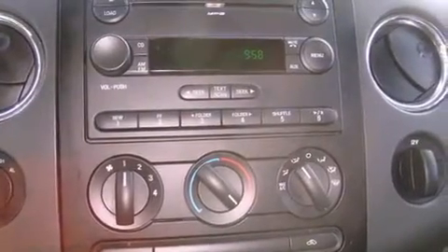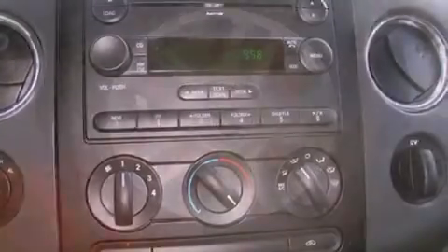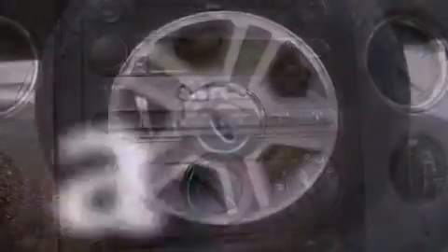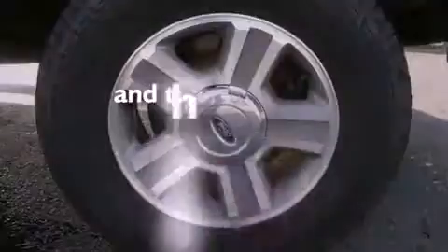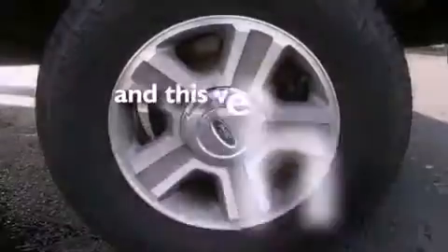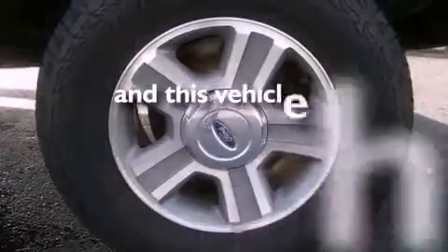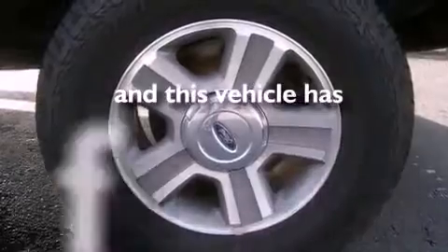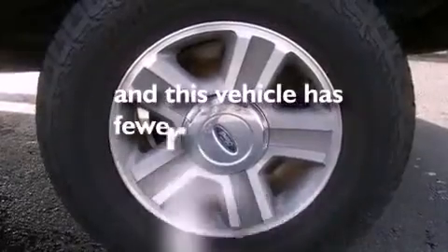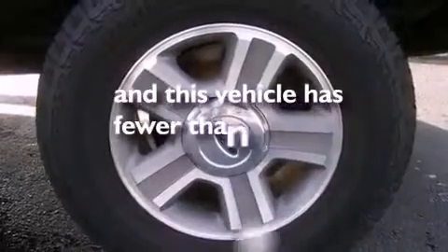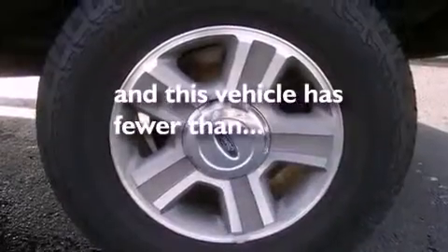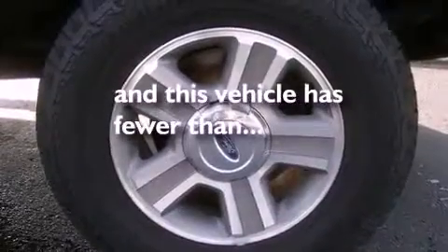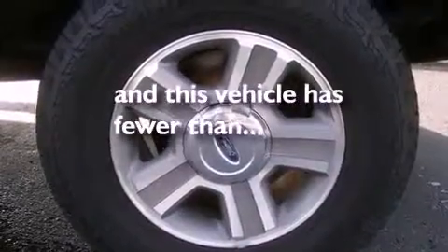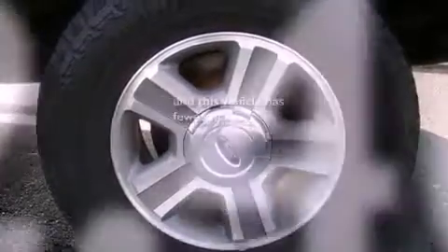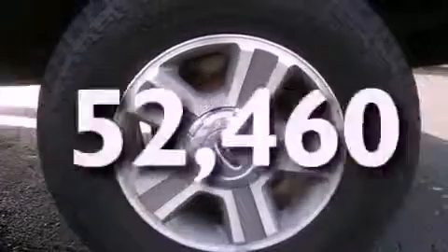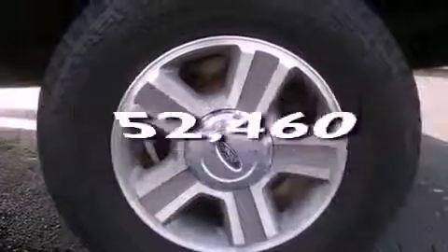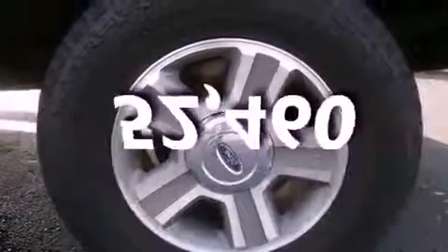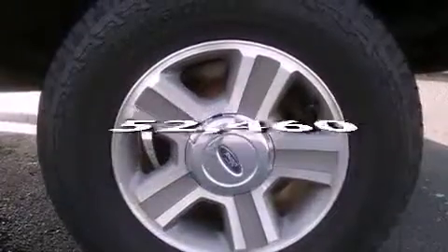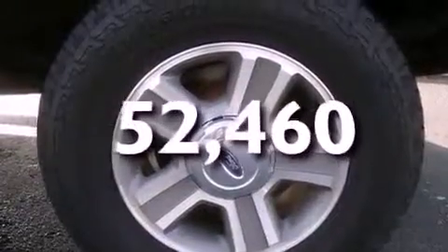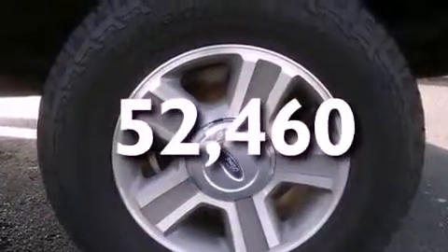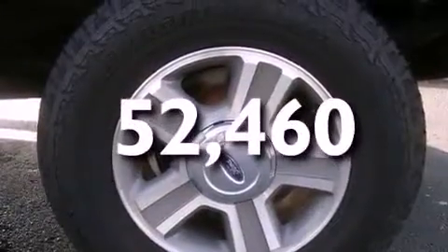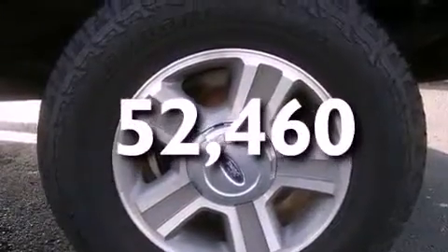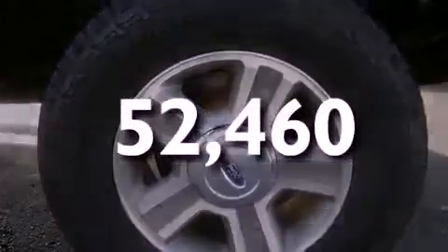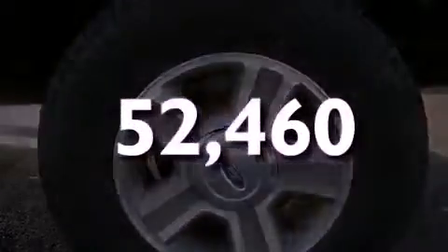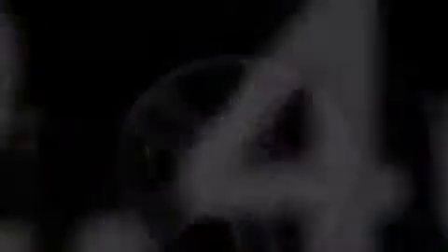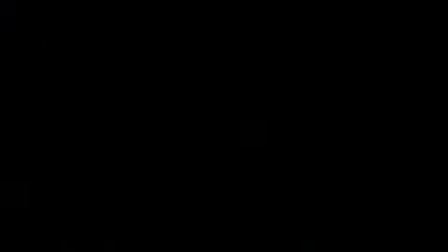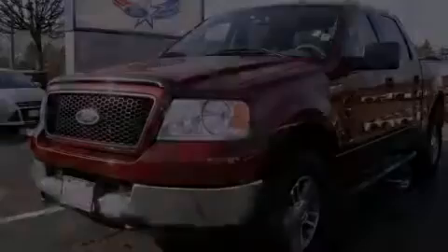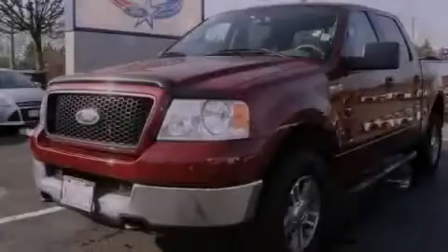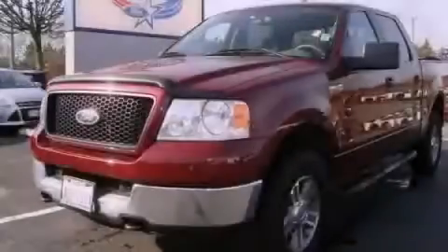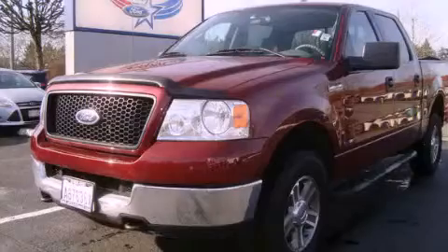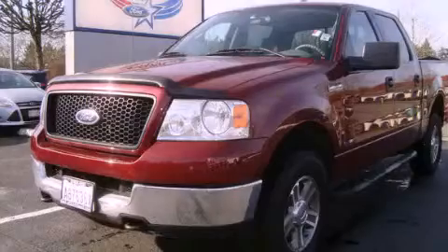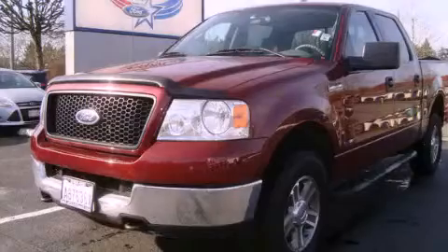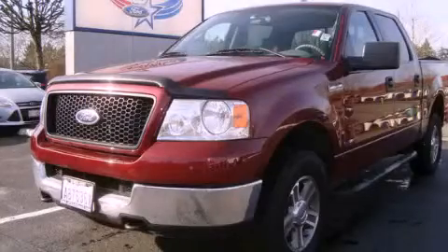This vehicle has fewer than 53,000 miles on the odometer. Stop by today and test drive this vehicle for yourself.